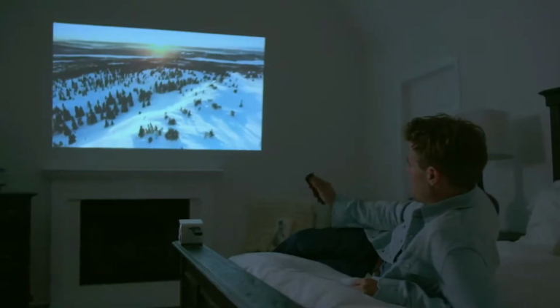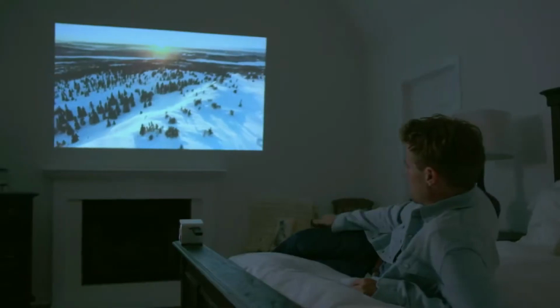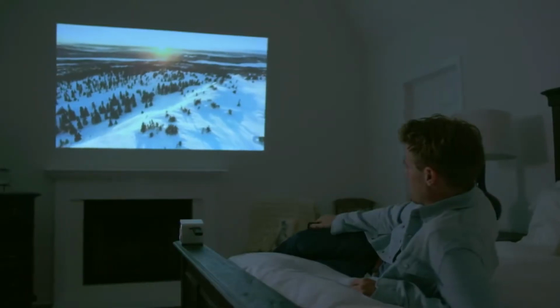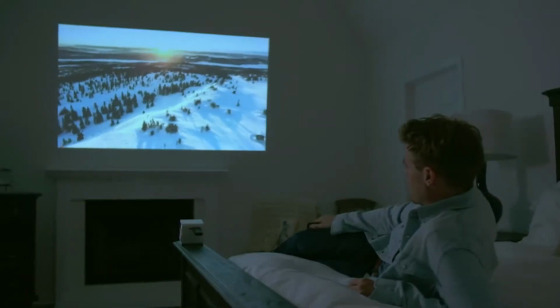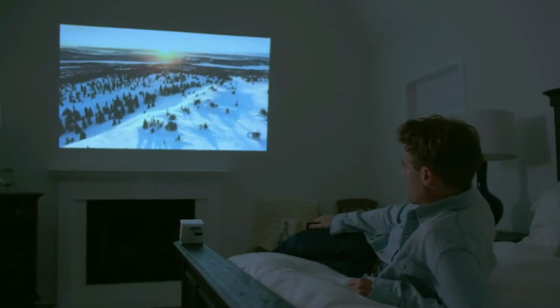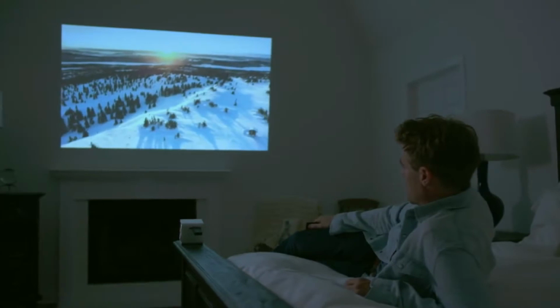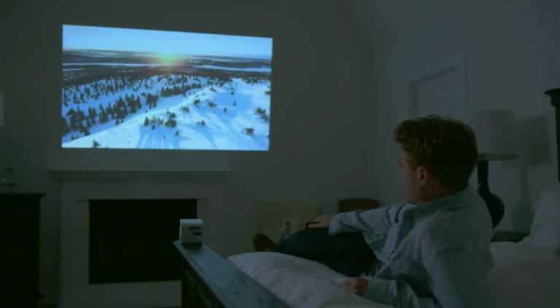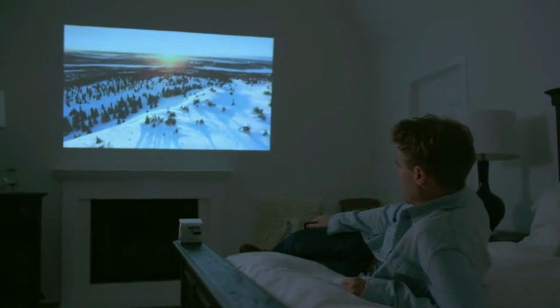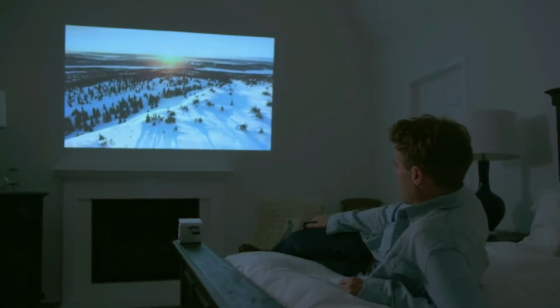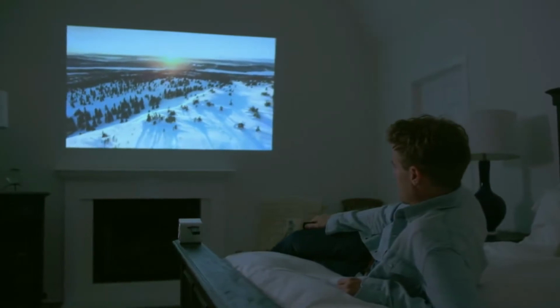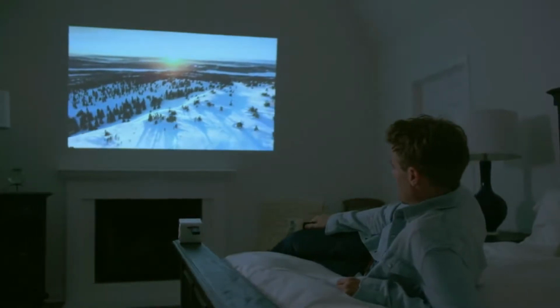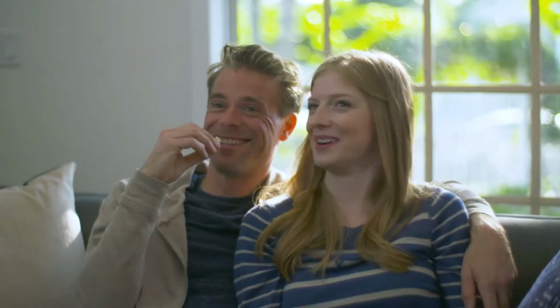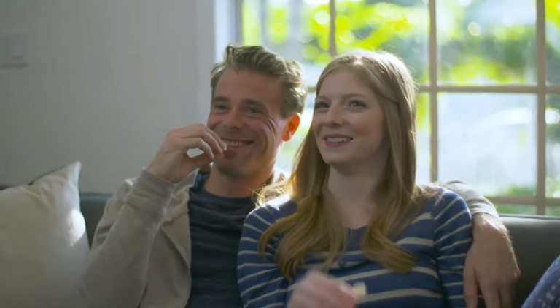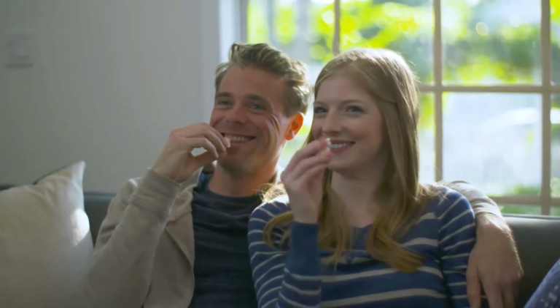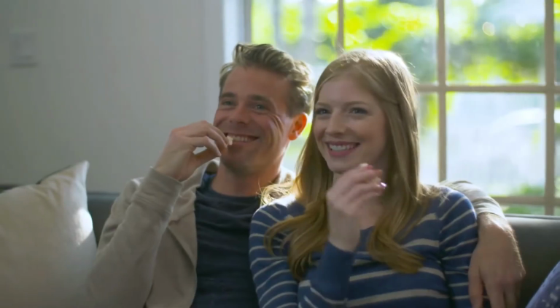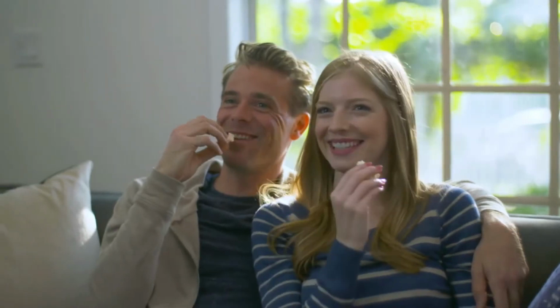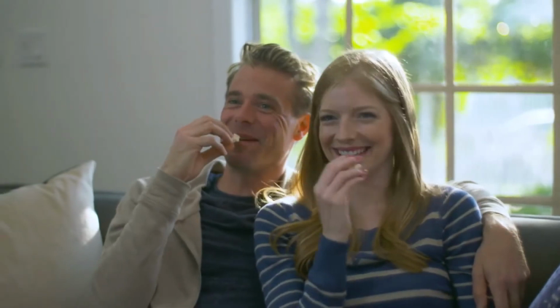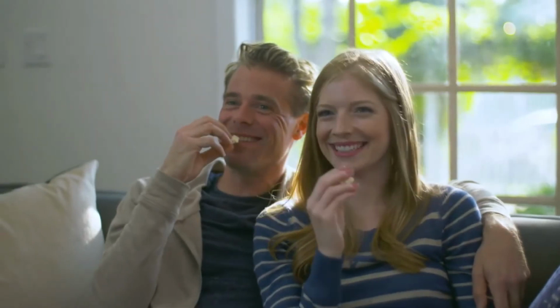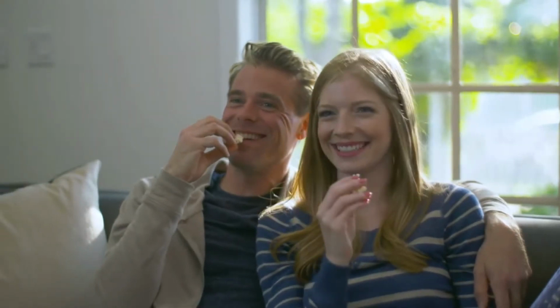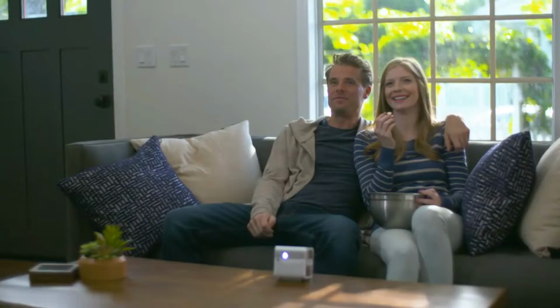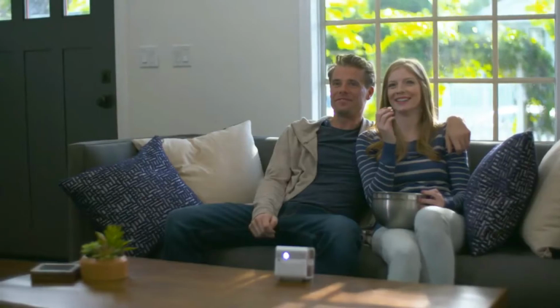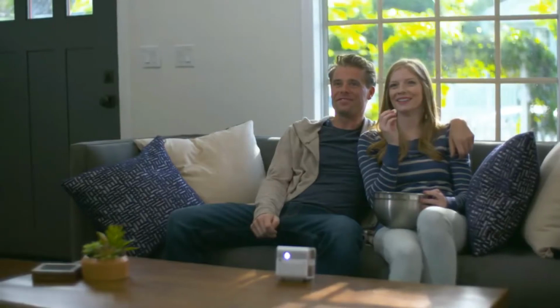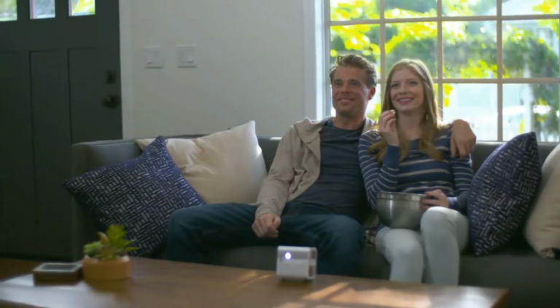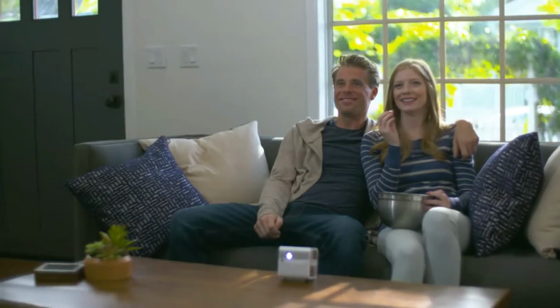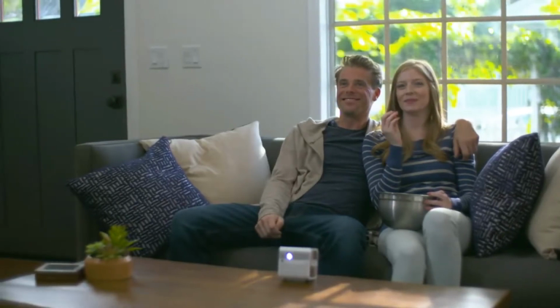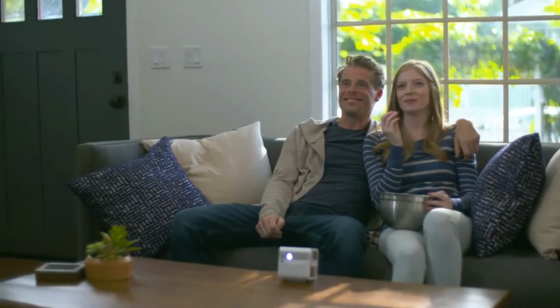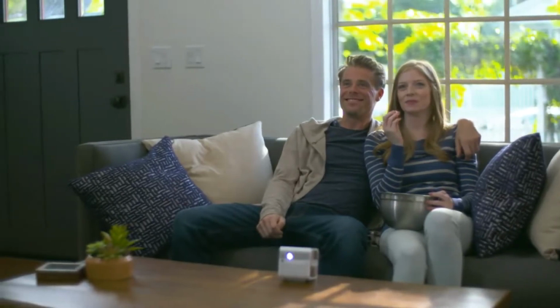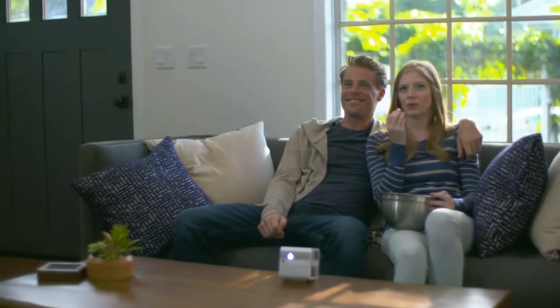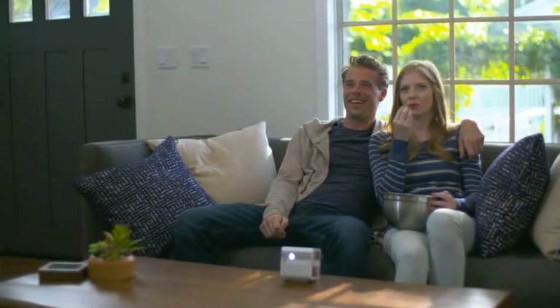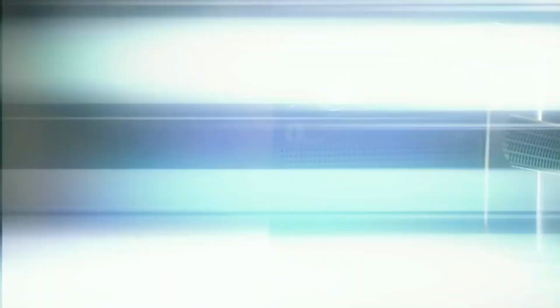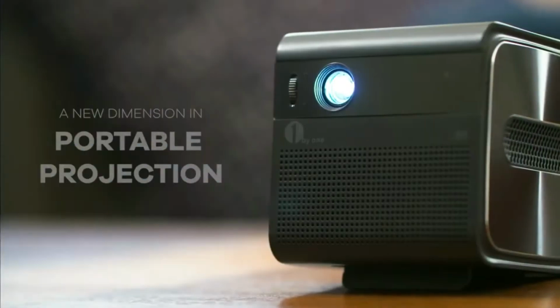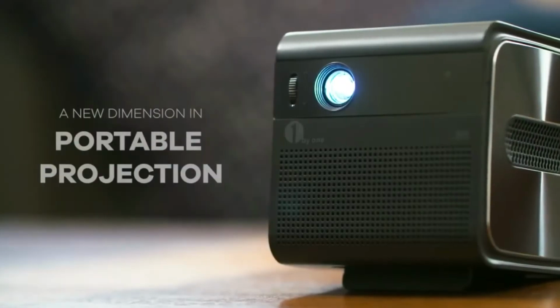Your viewing experience deserves better. It deserves bigger. For a new dimension in portable projection — GoShow.